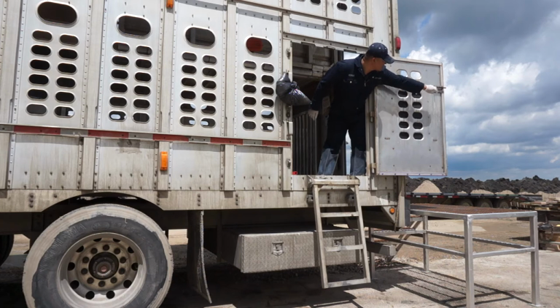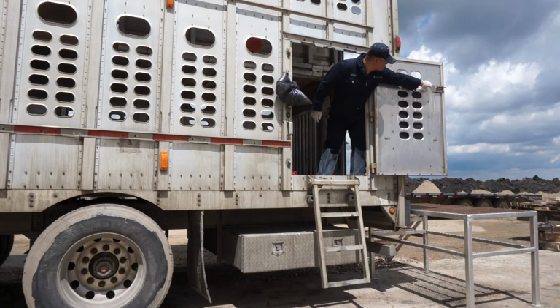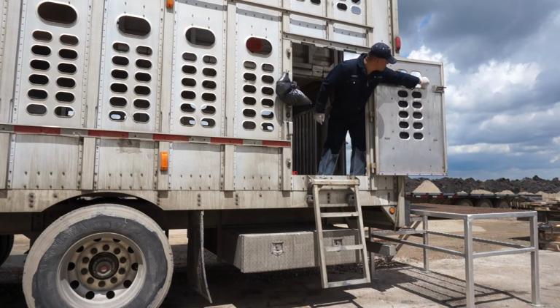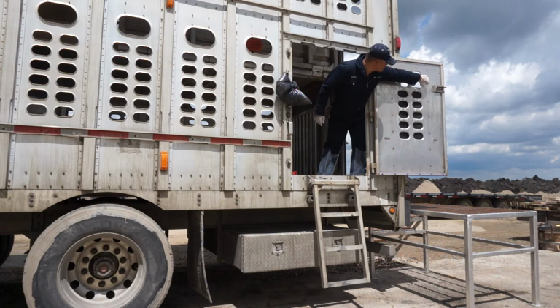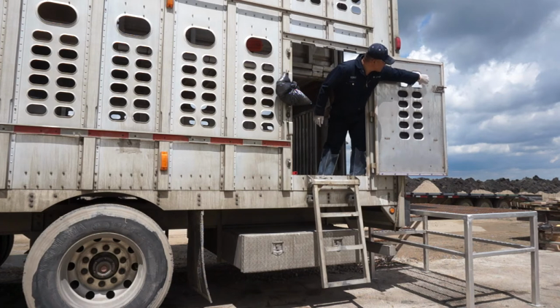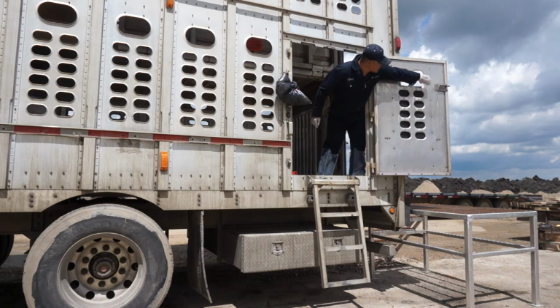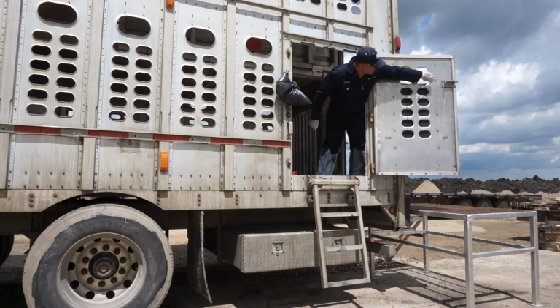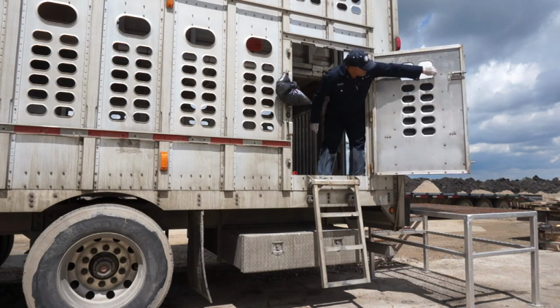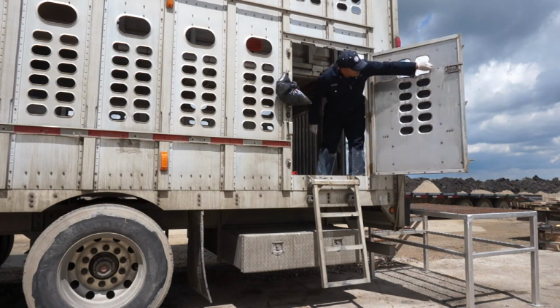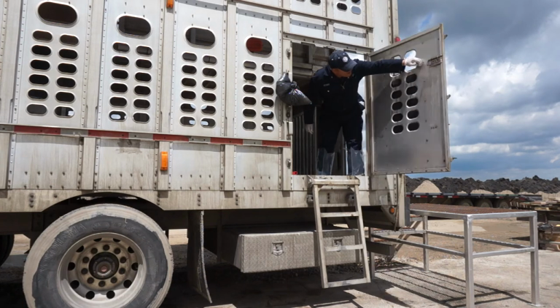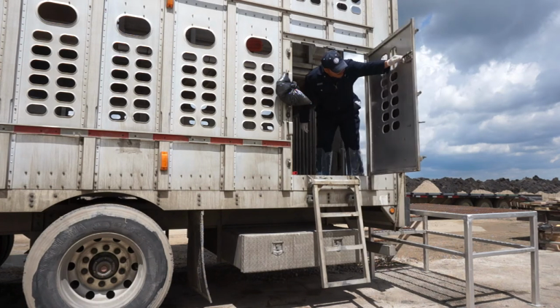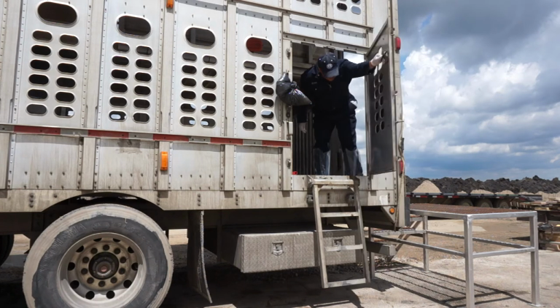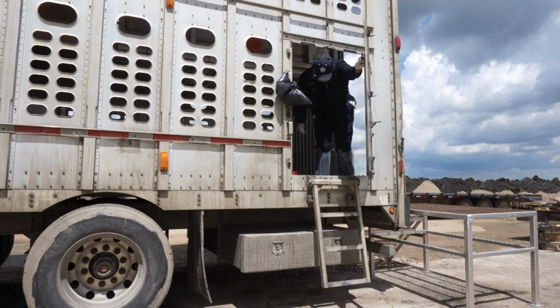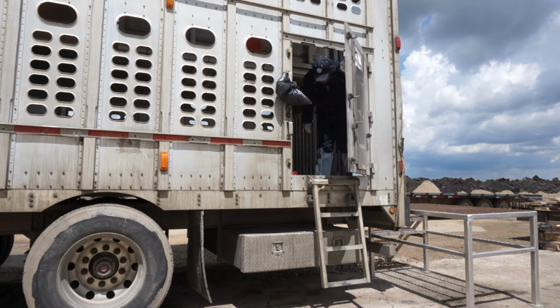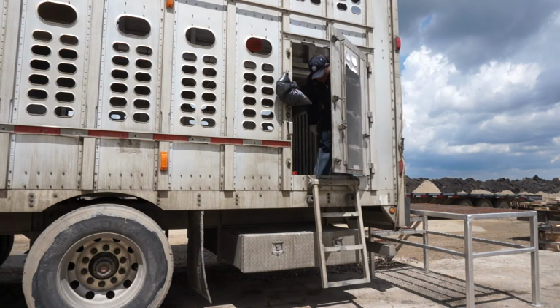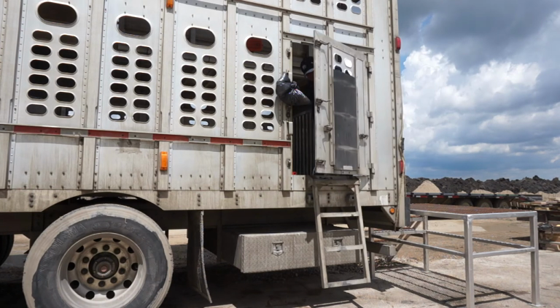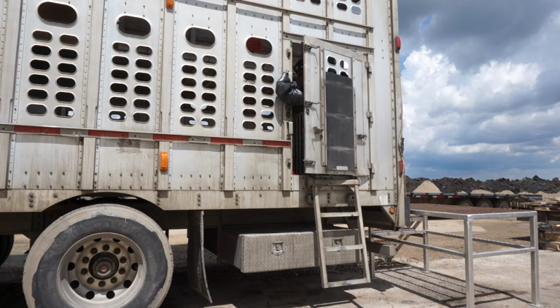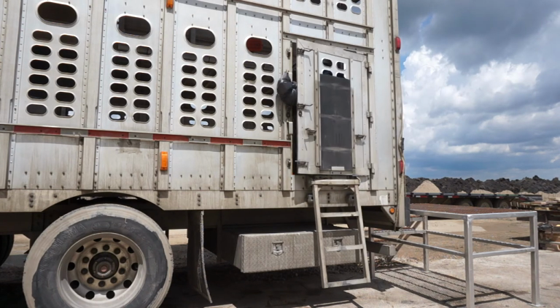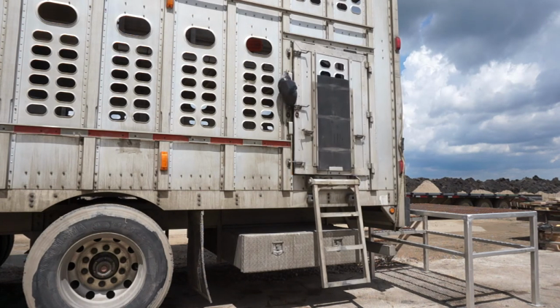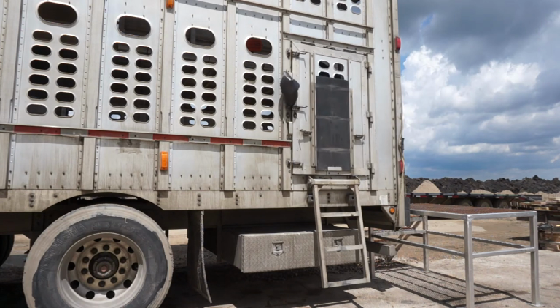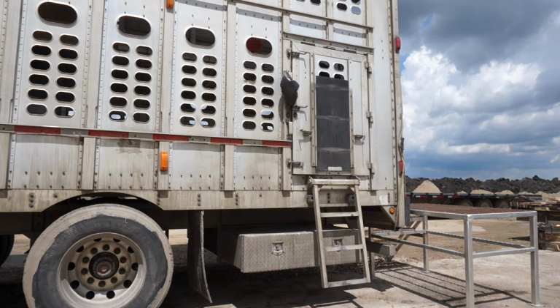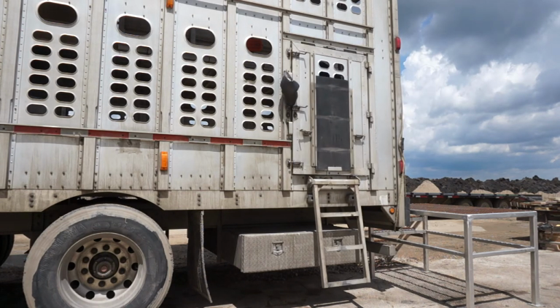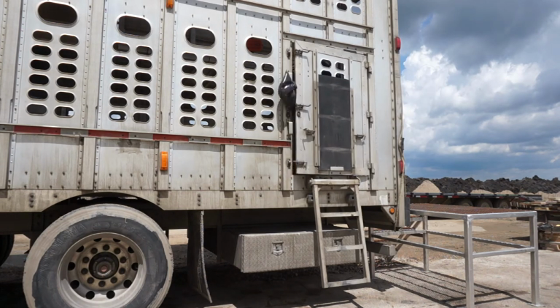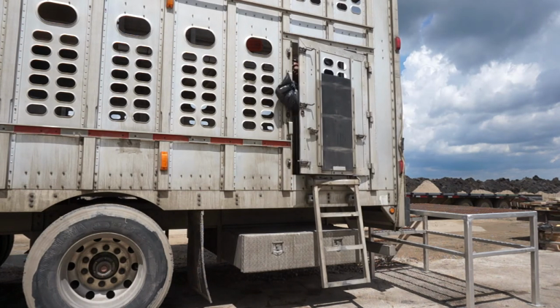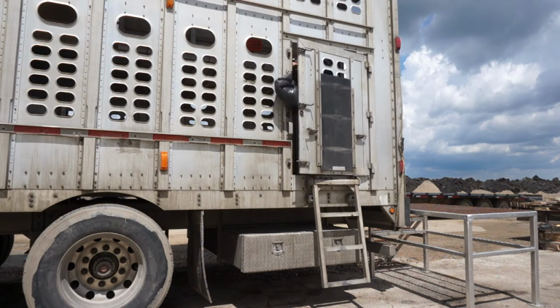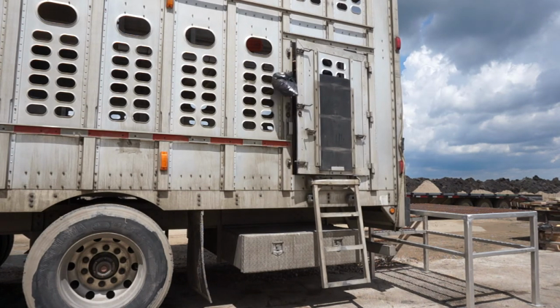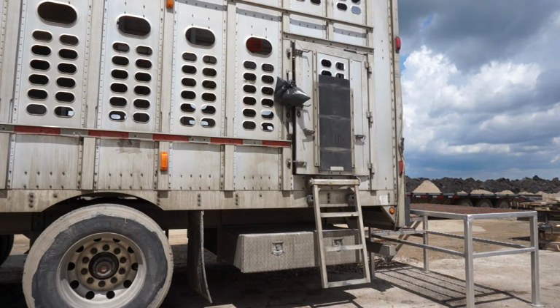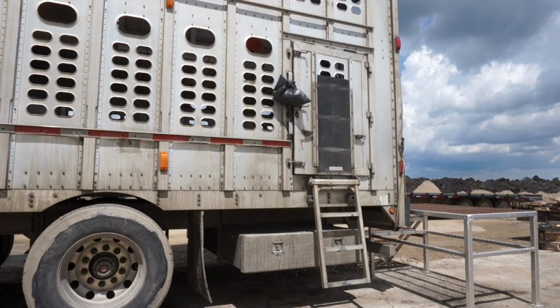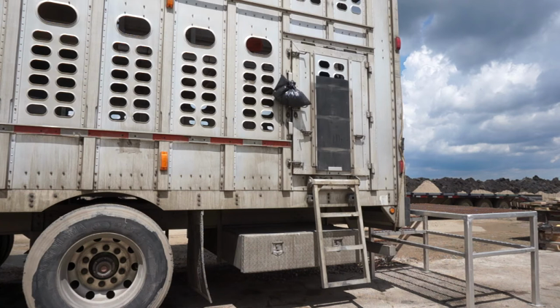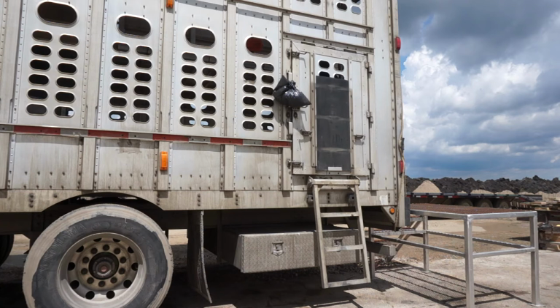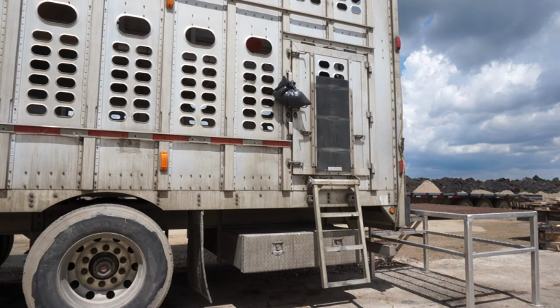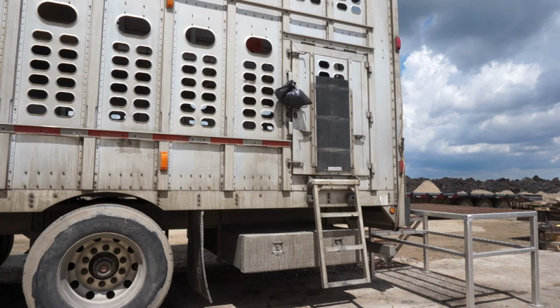The driver can then proceed to load or unload the trailer, never stepping from the trailer onto the loading dock.